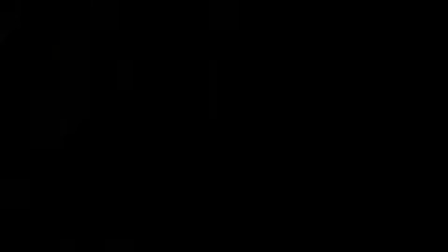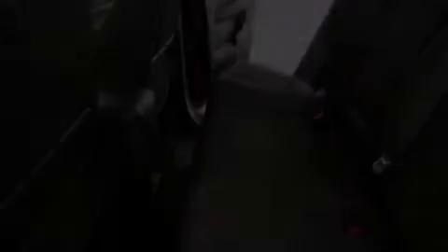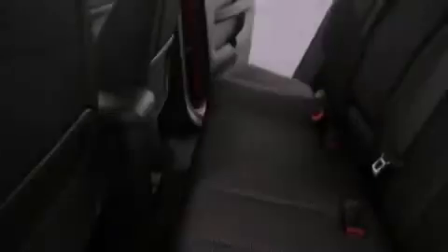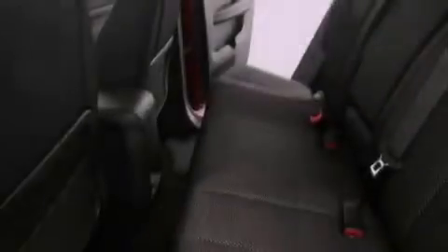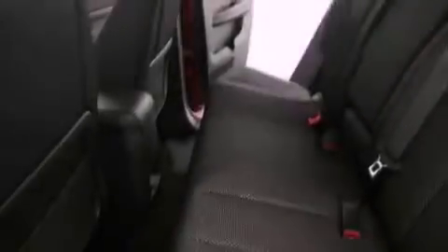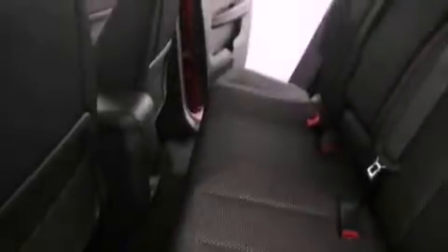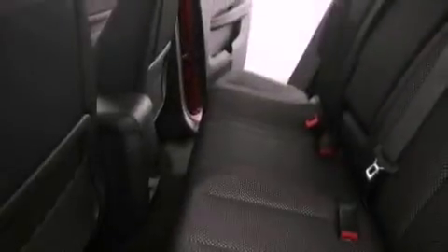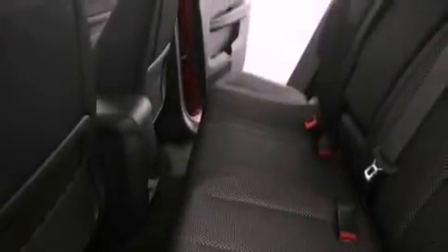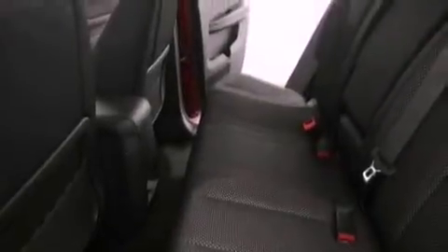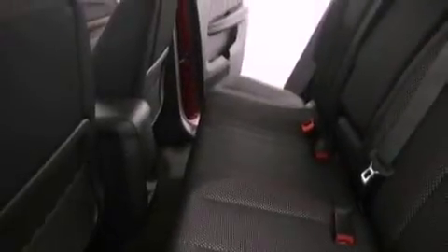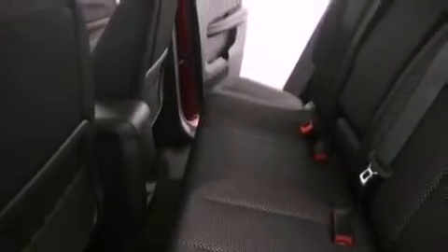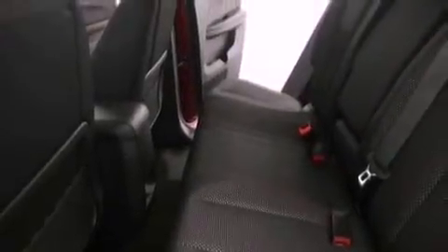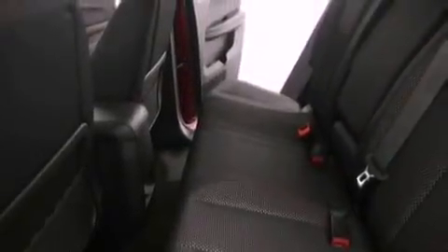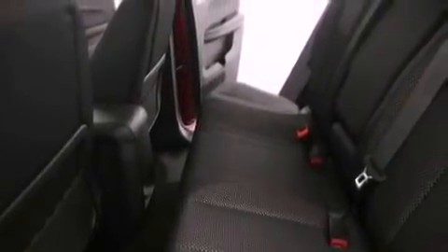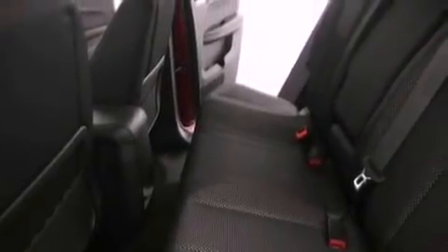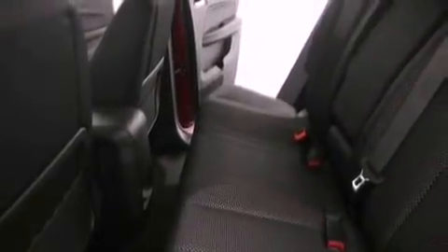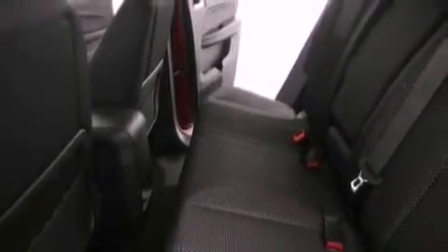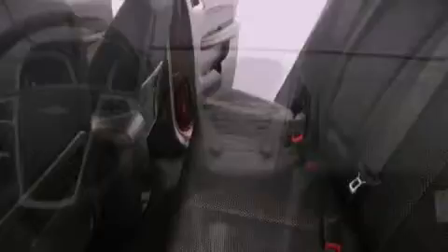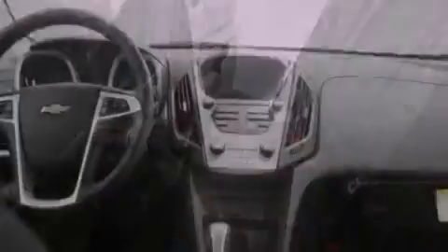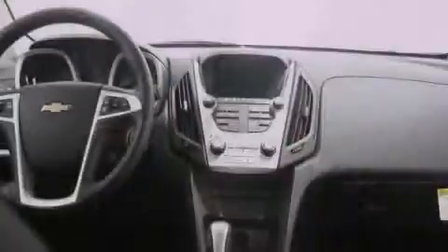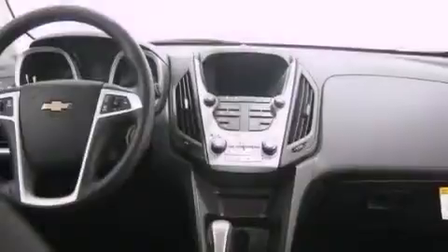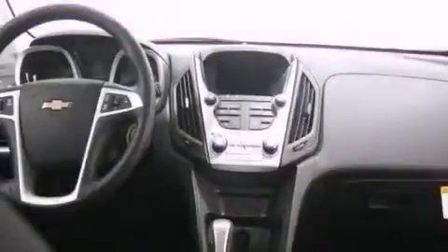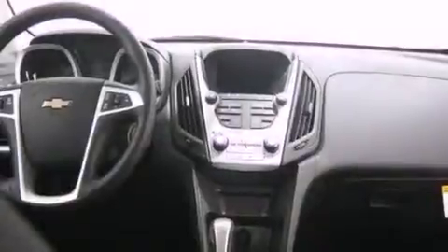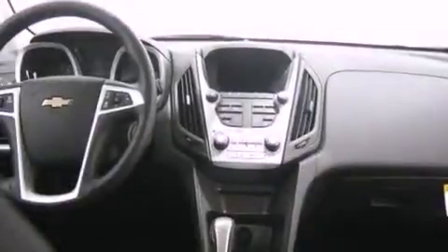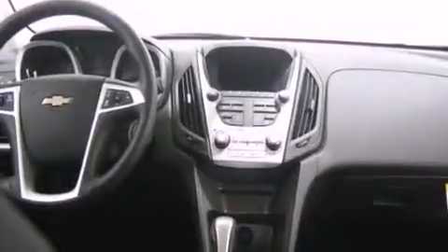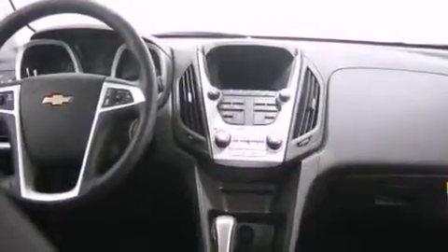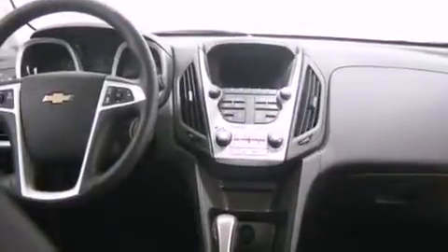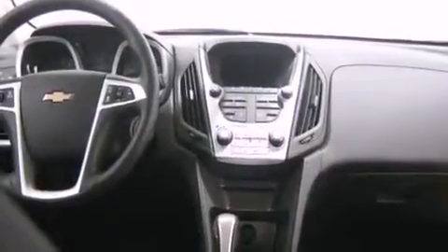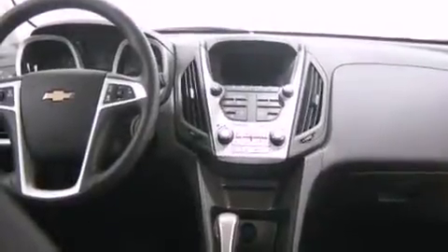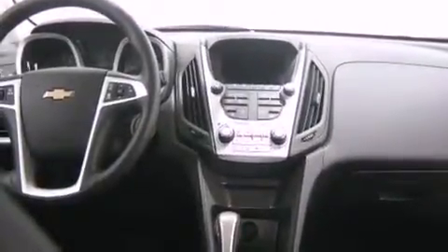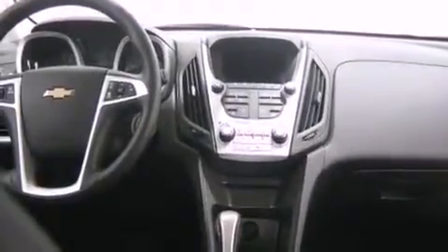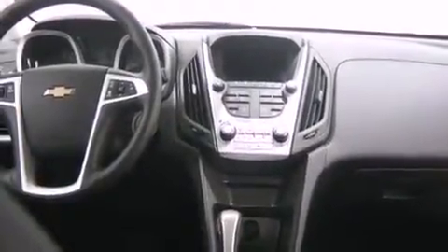Air conditioning with automatic climate control, and the navigation system will help you get from point A to point B on time.